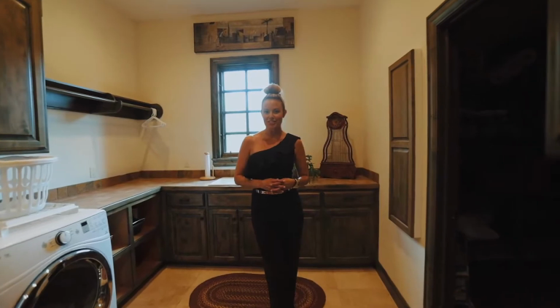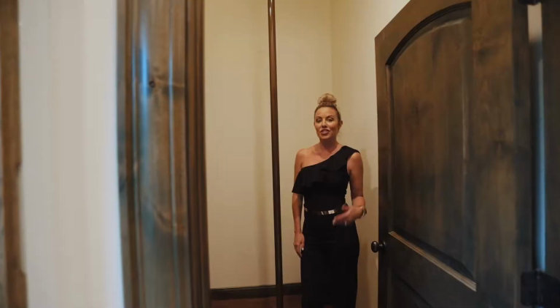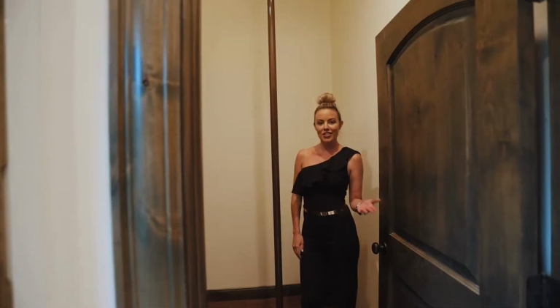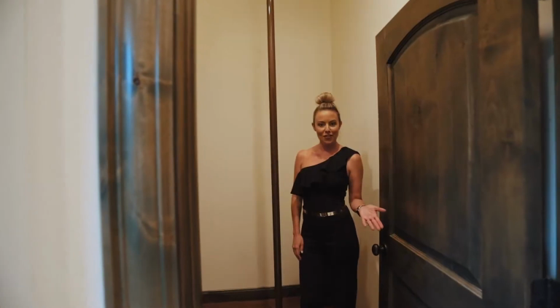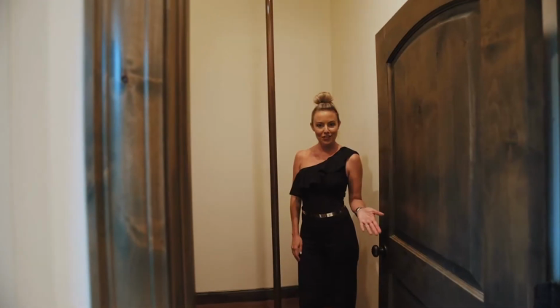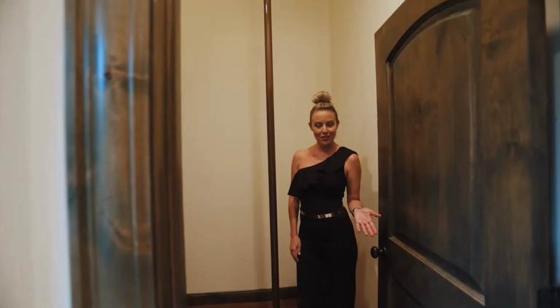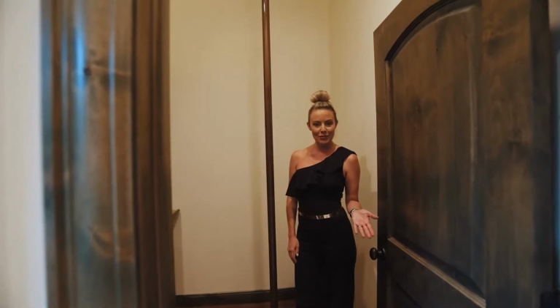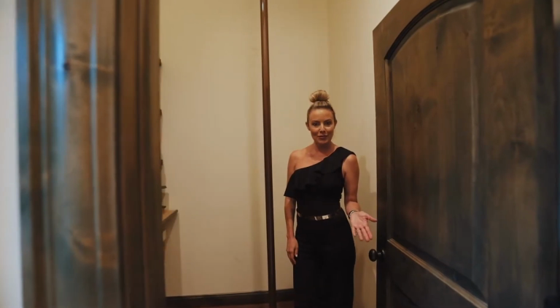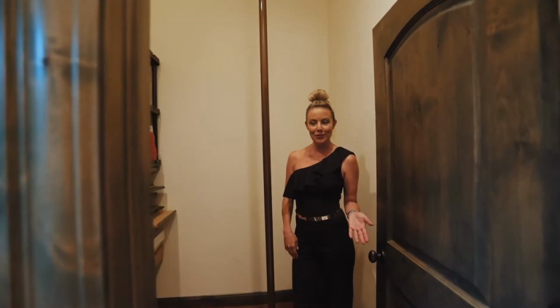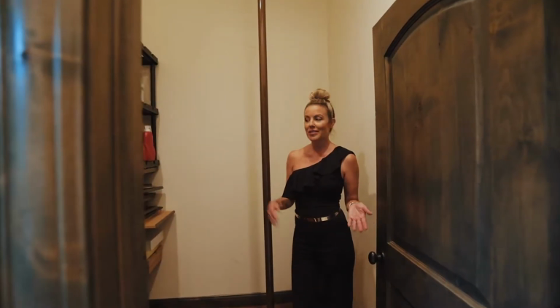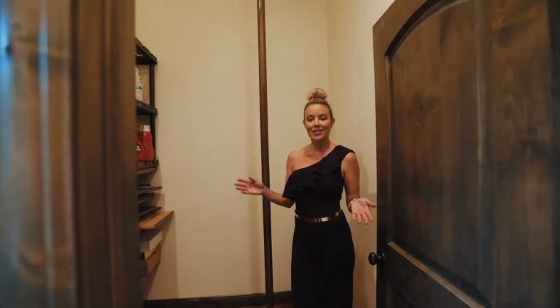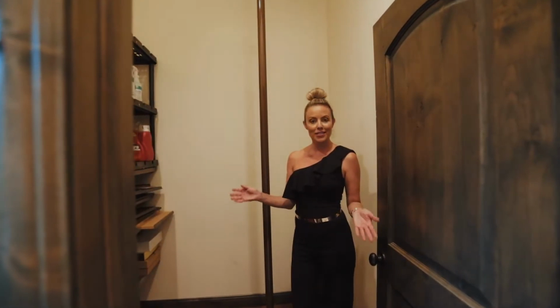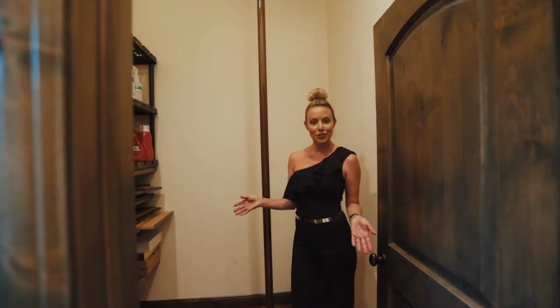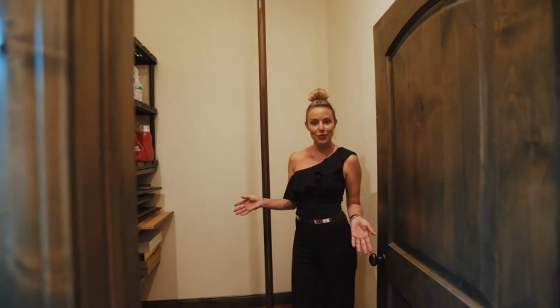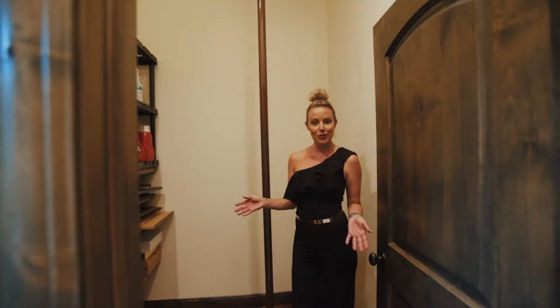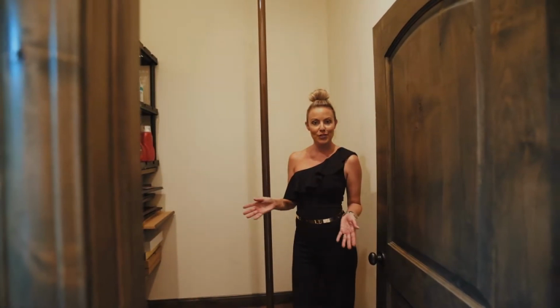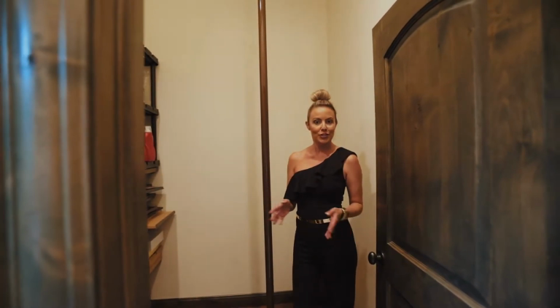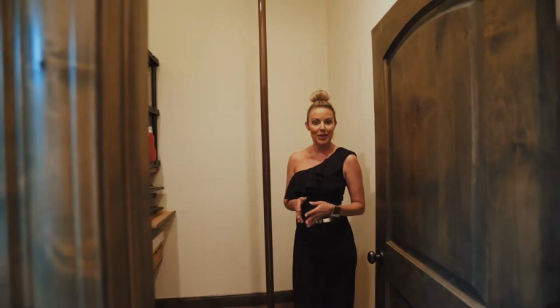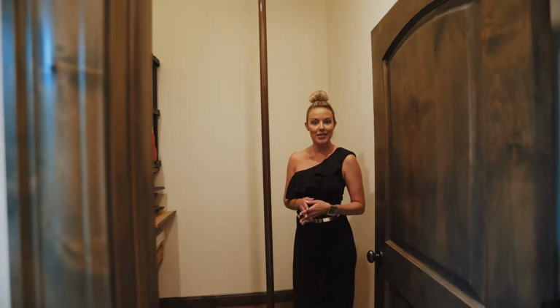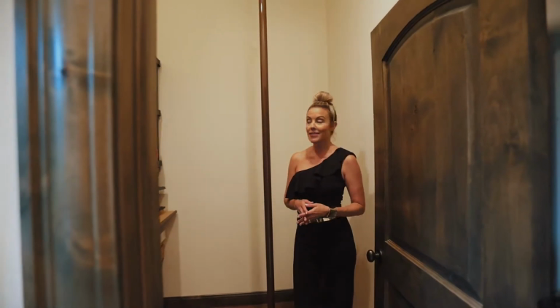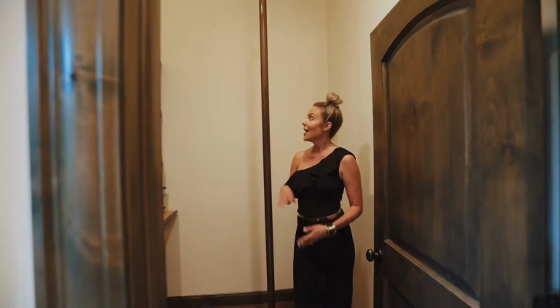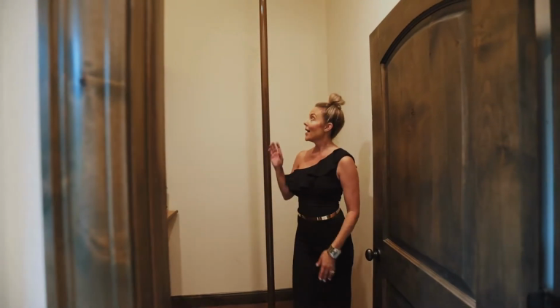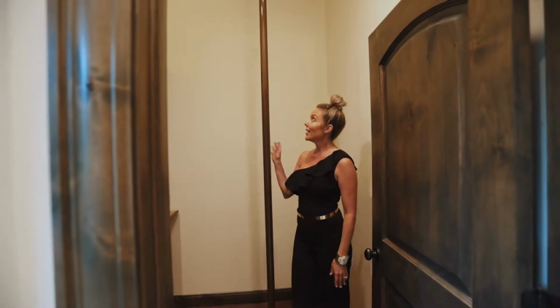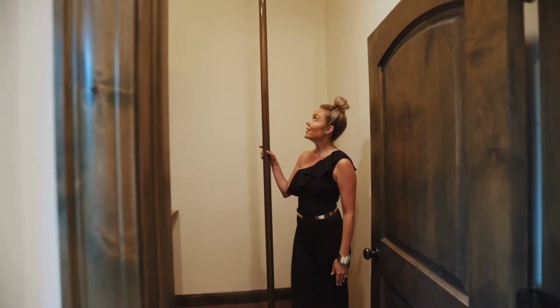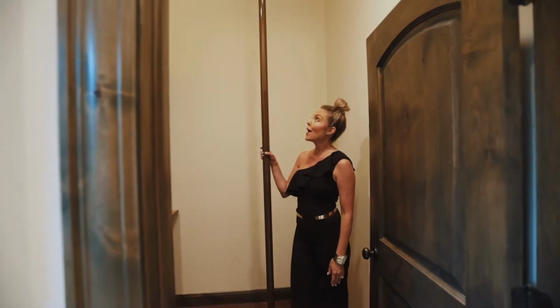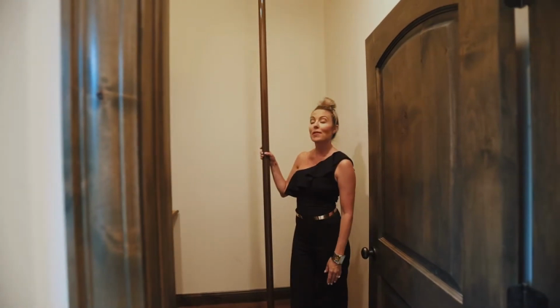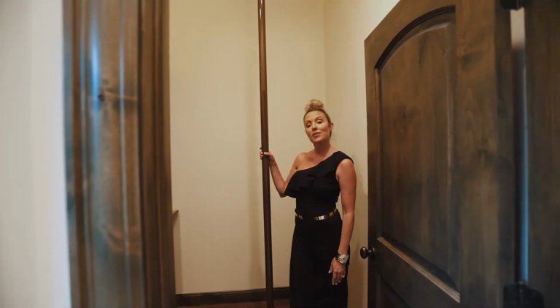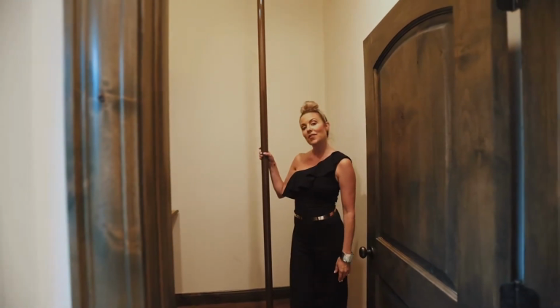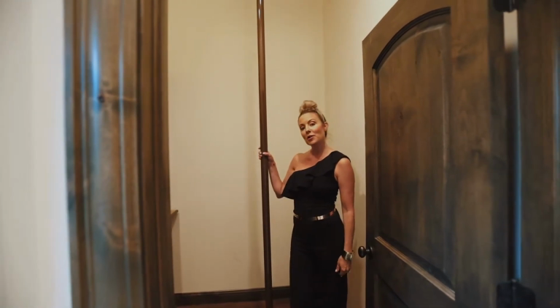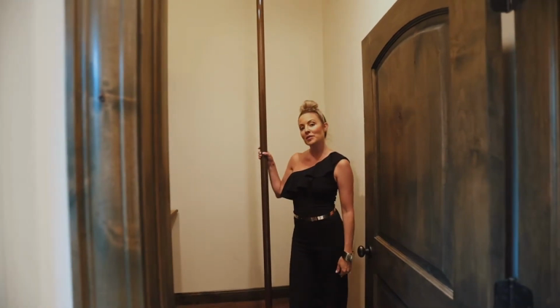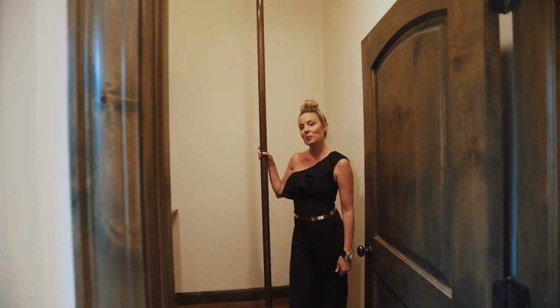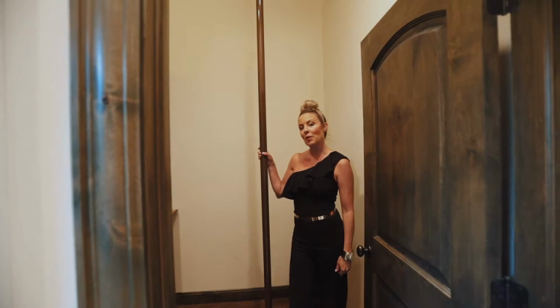This oversized laundry room features plenty of additional storage. Just off the laundry room is an additional storage space, and how about this fireman's pole?